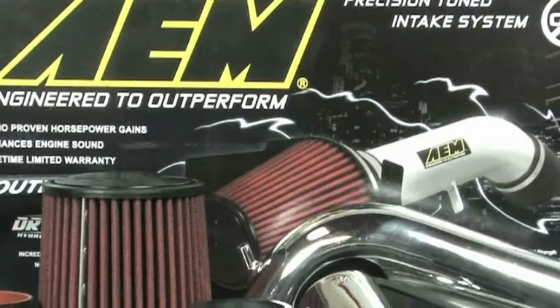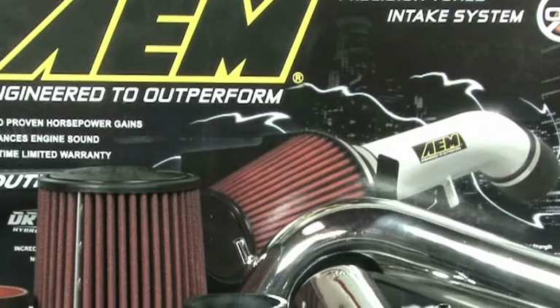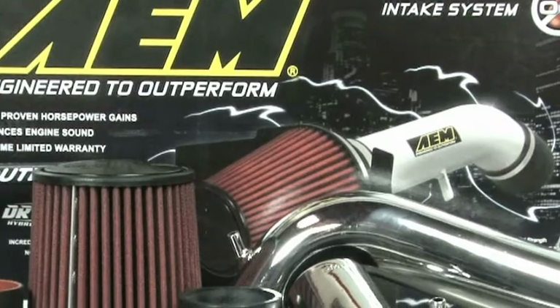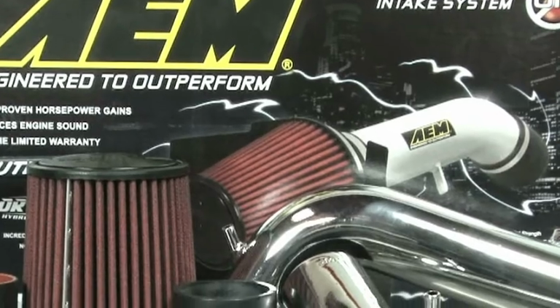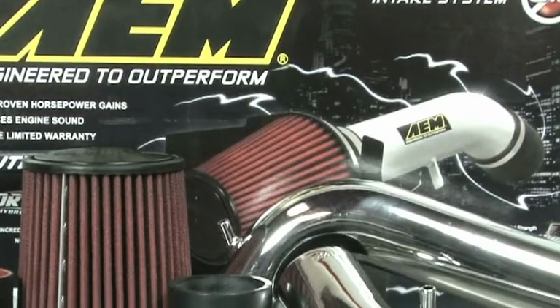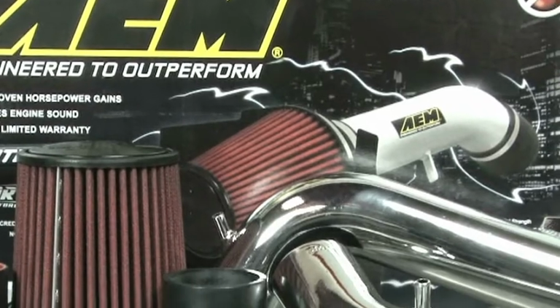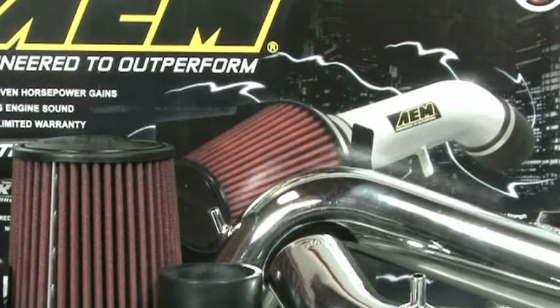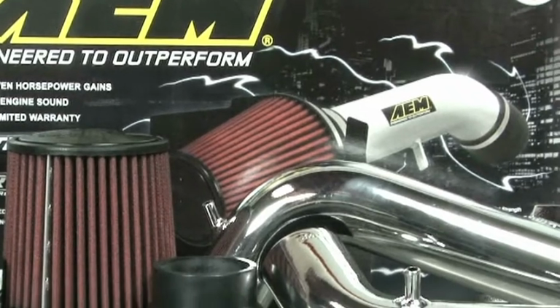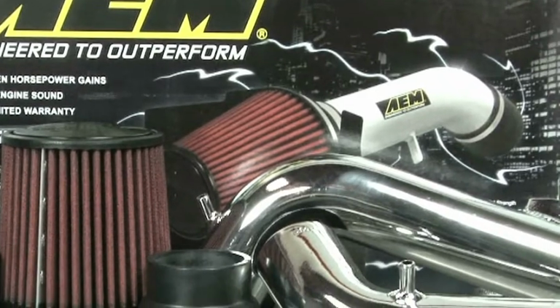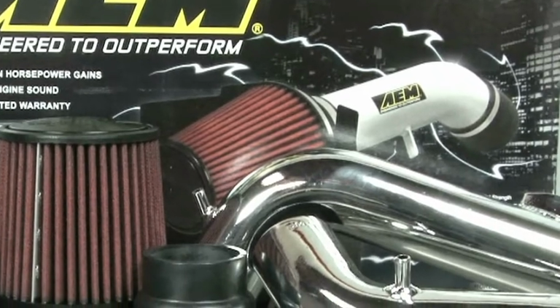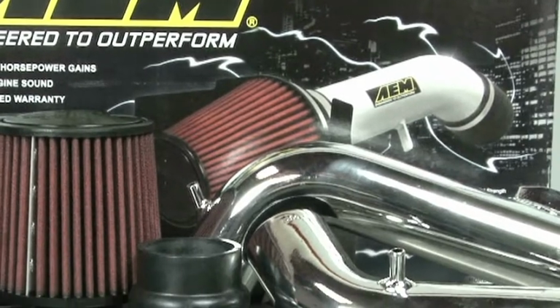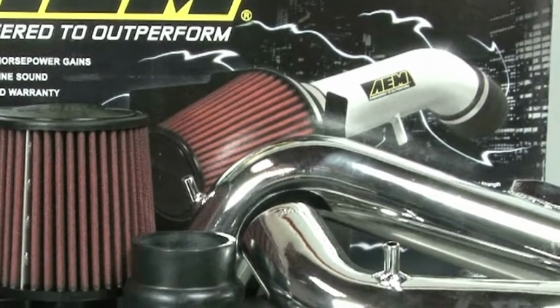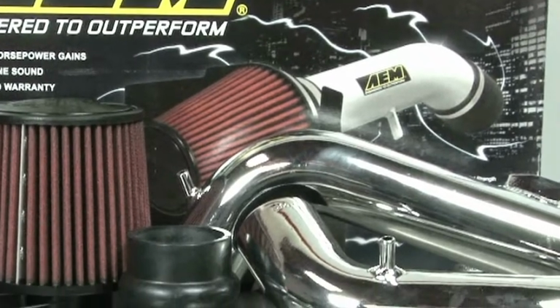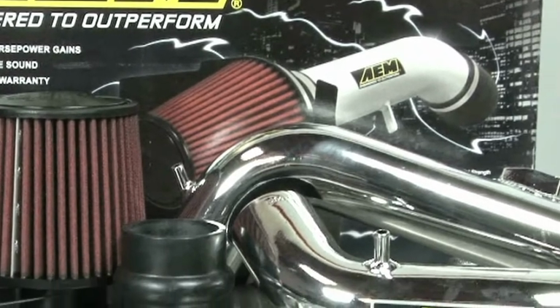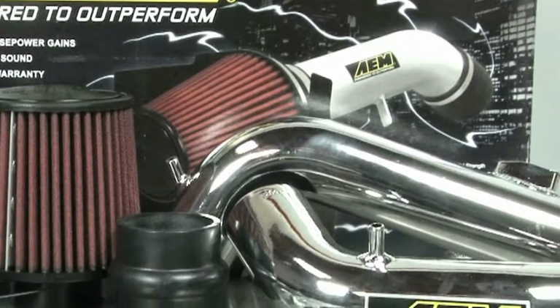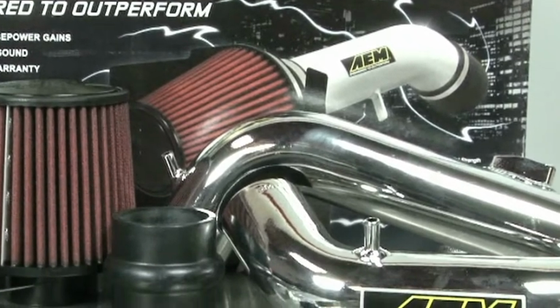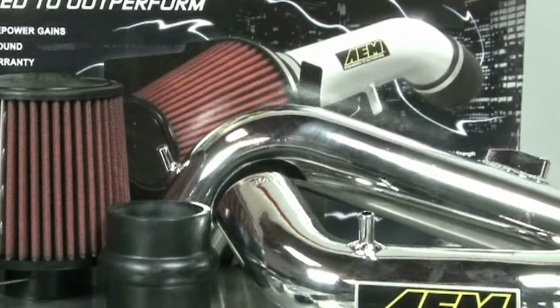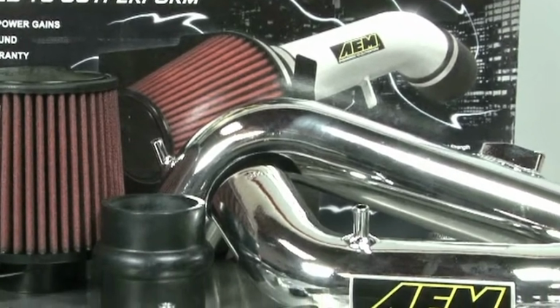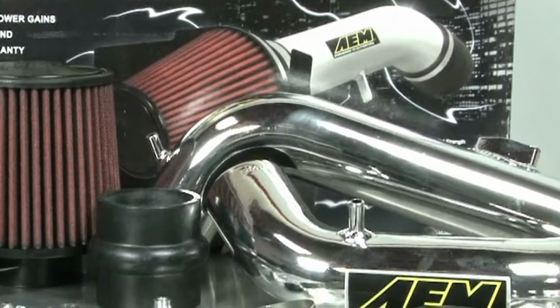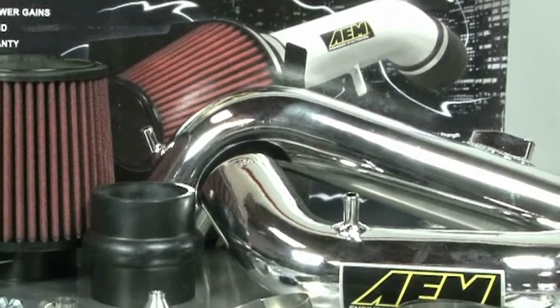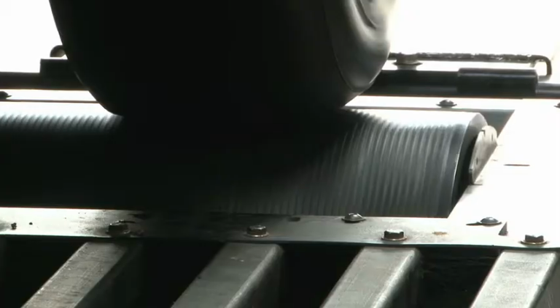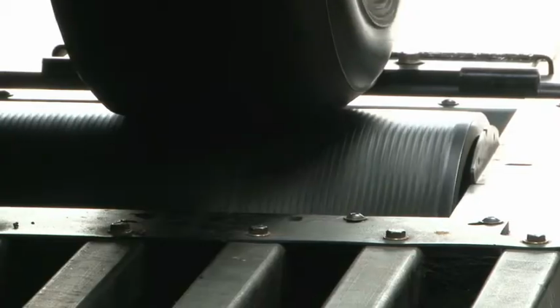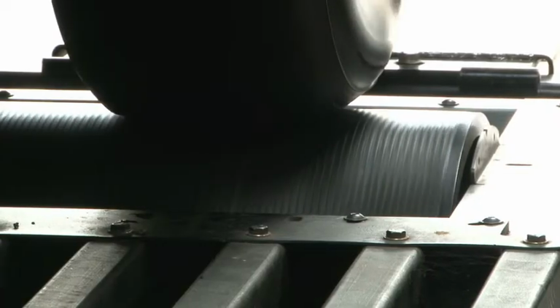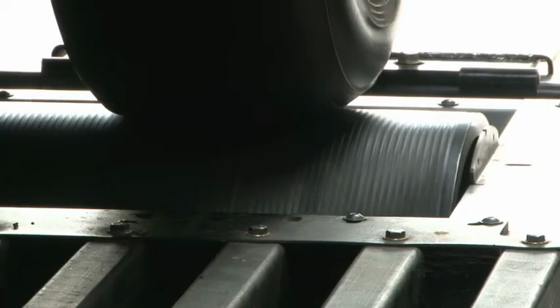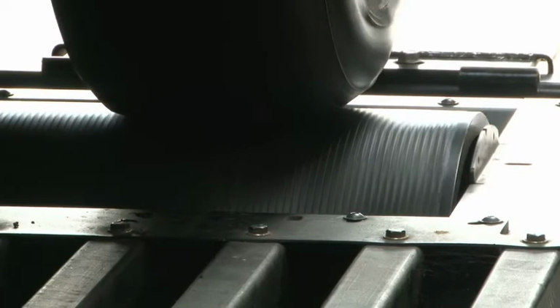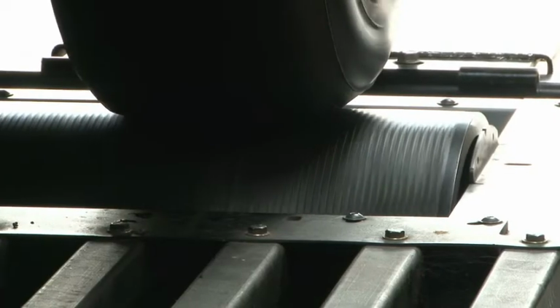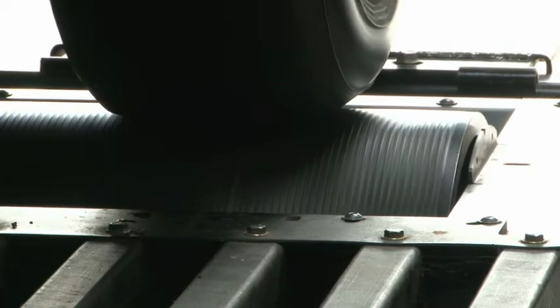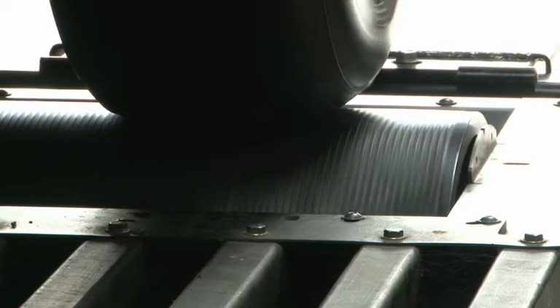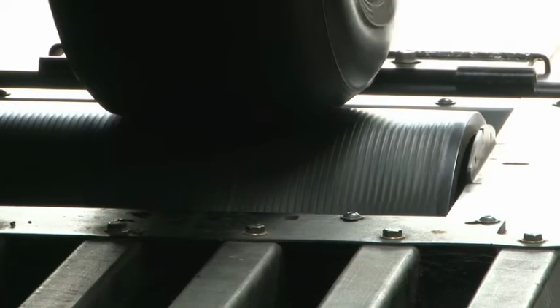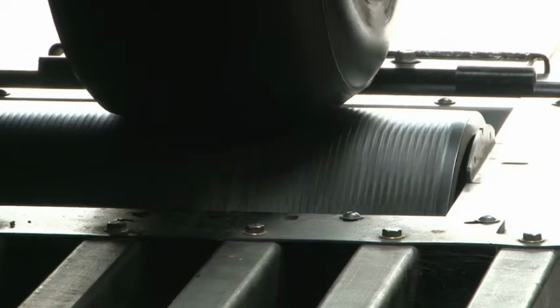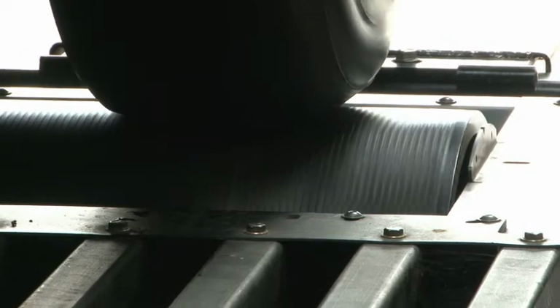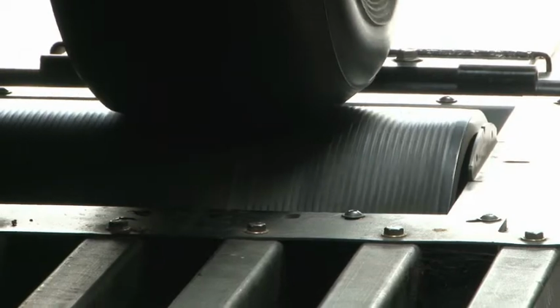Here's a comparison of the Fiesta sound on the dyno with the stock OEM system versus AEM's air intake.